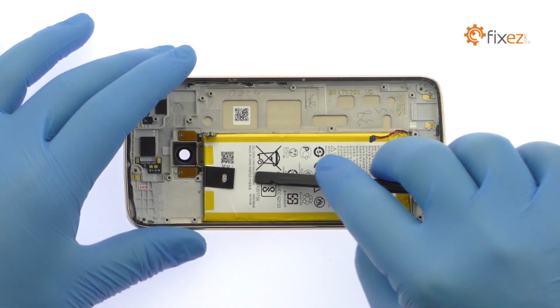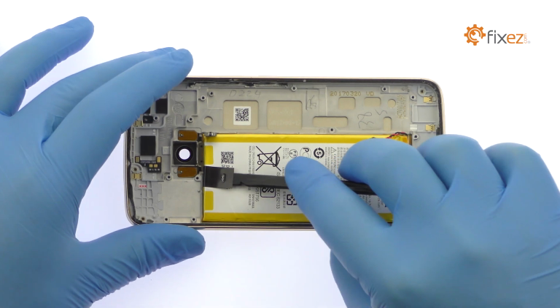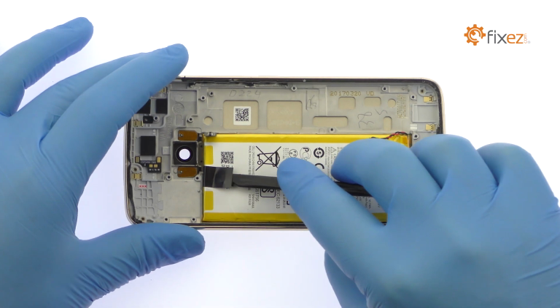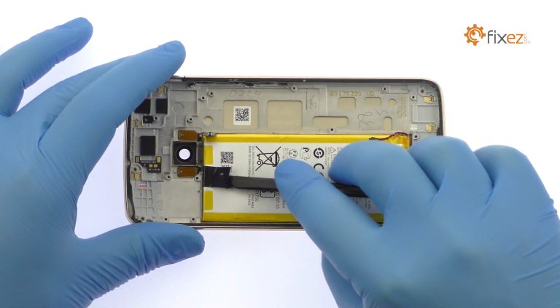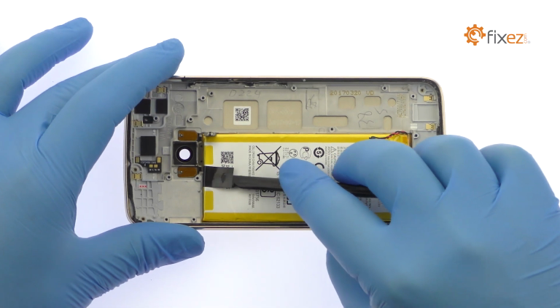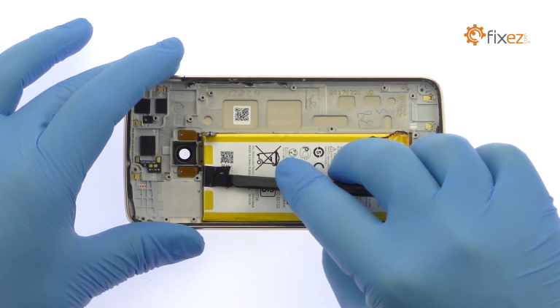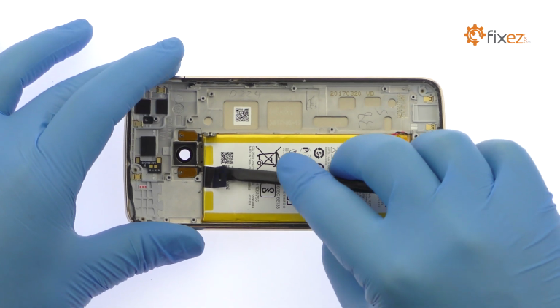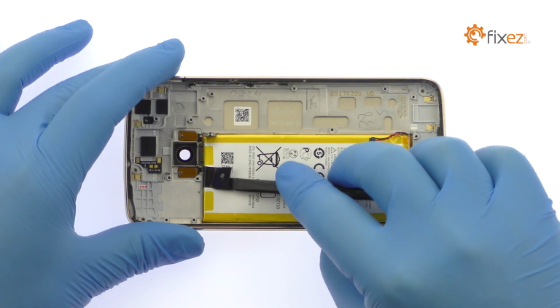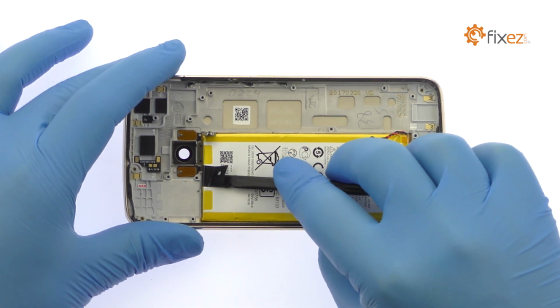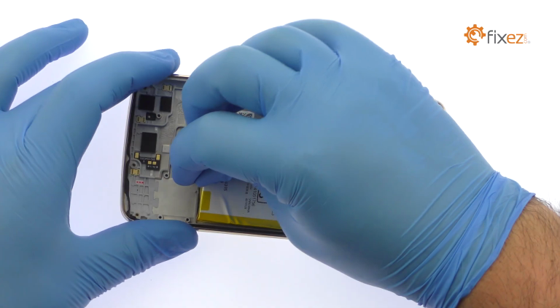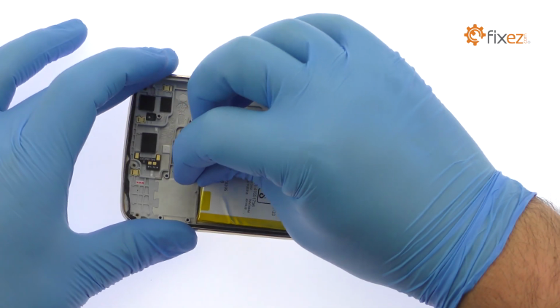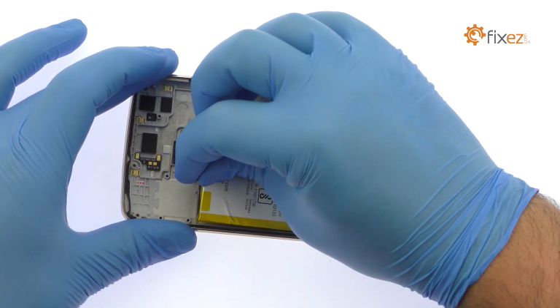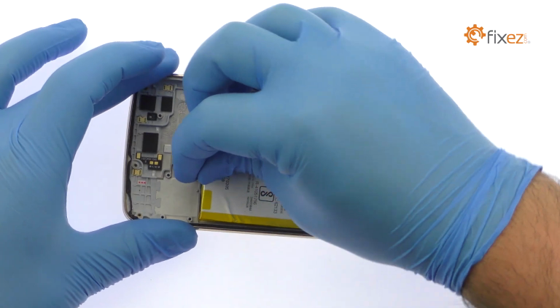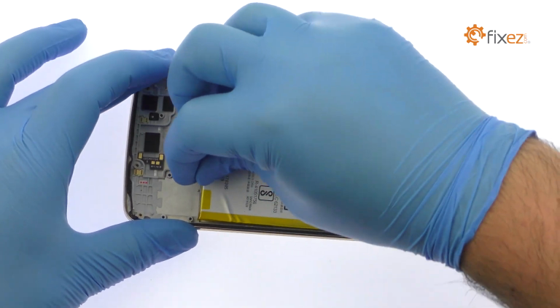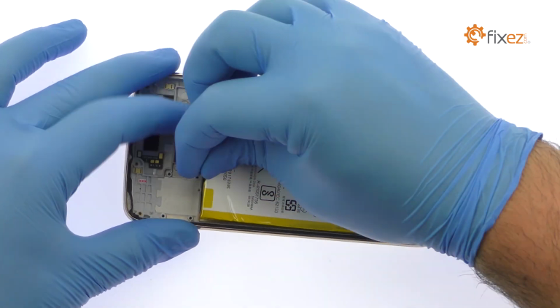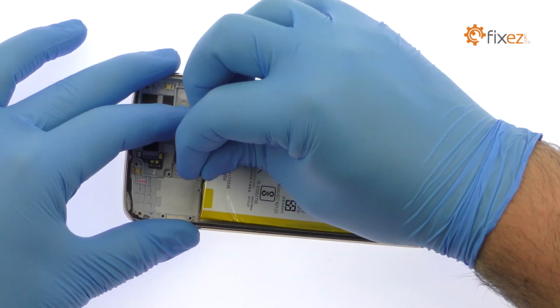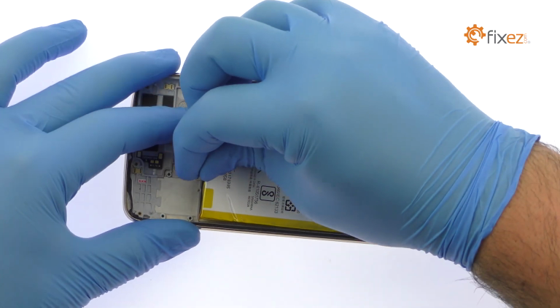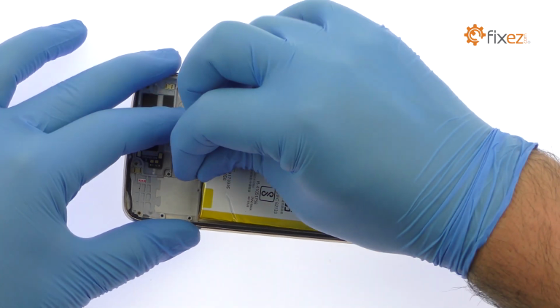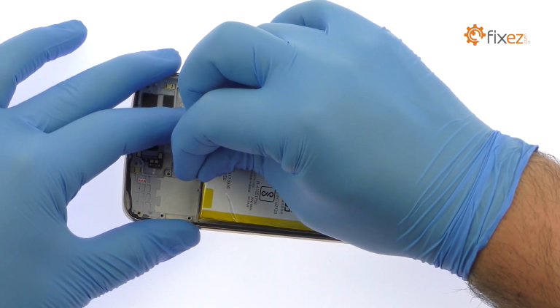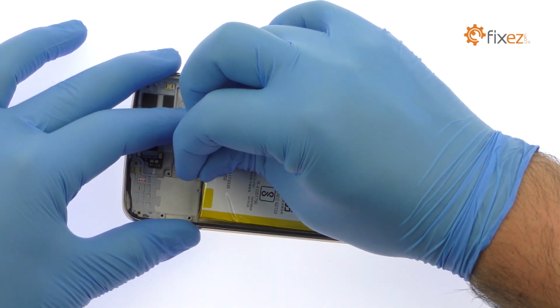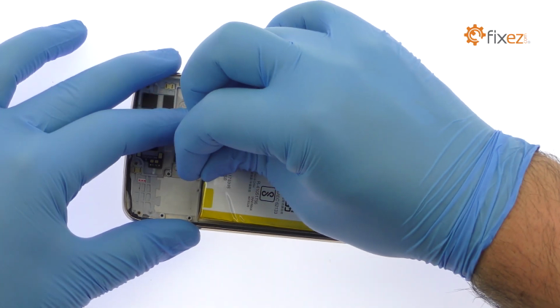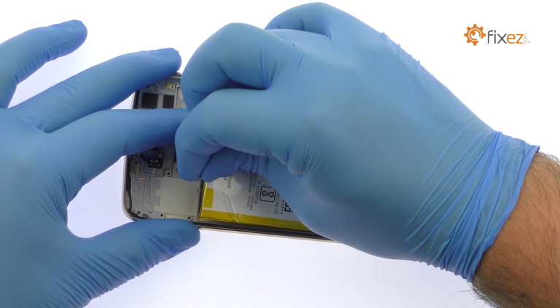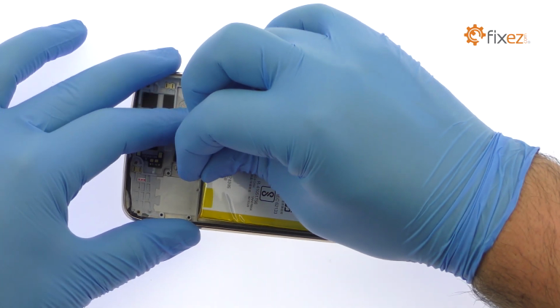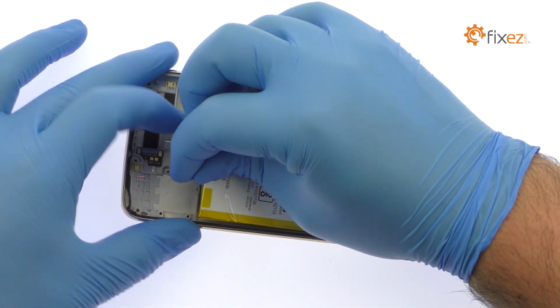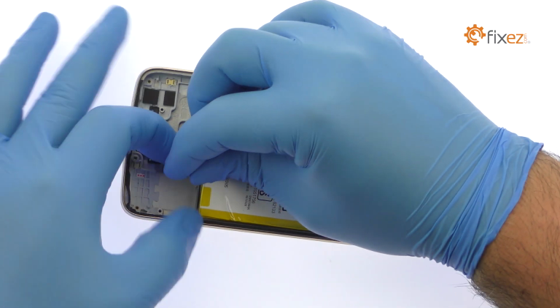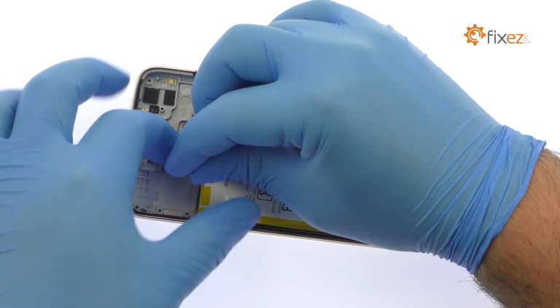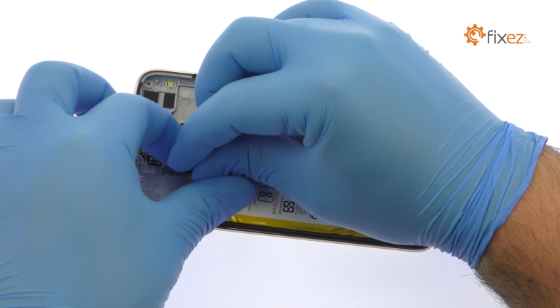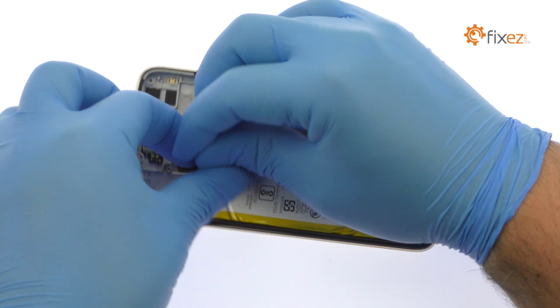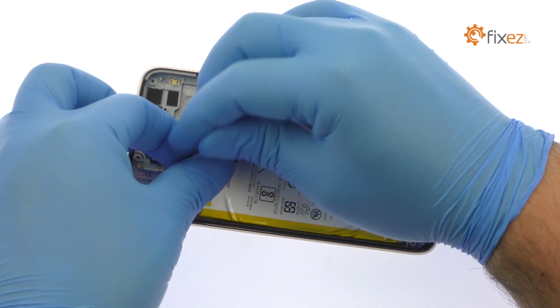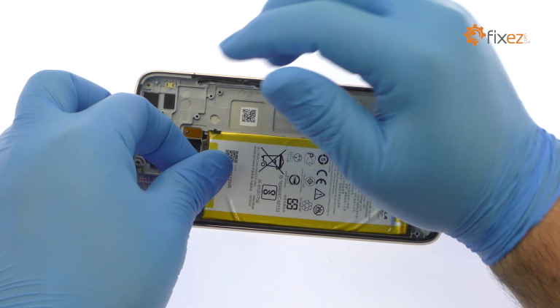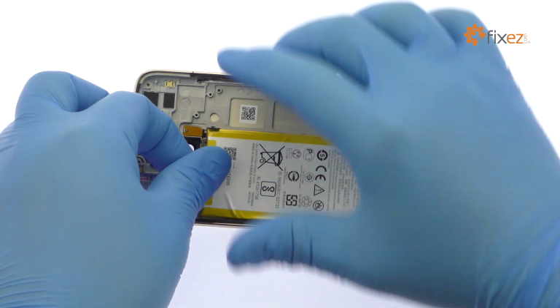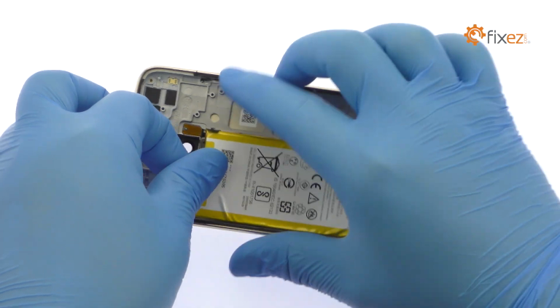Use the exposed plastic pull tab to peel the 3000 mAh battery off the adhesive securing it to the Moto G5 Plus phone.